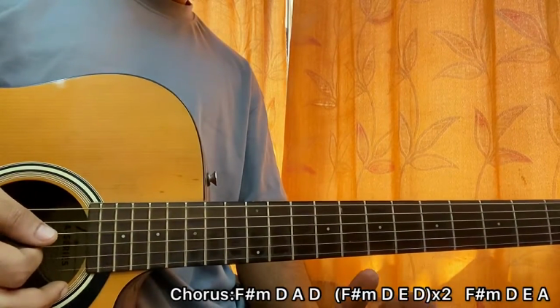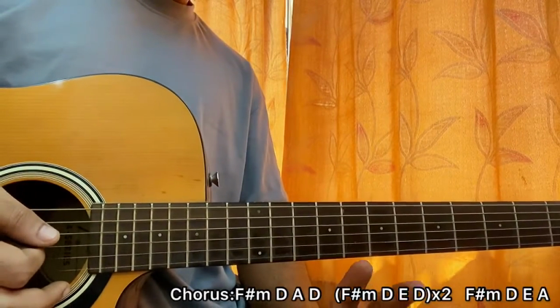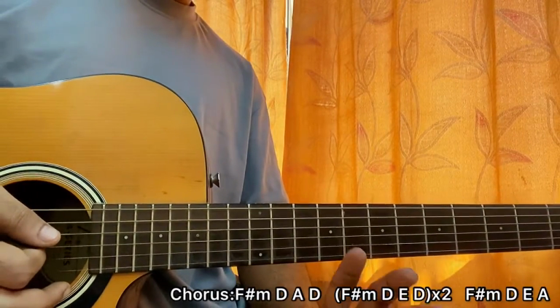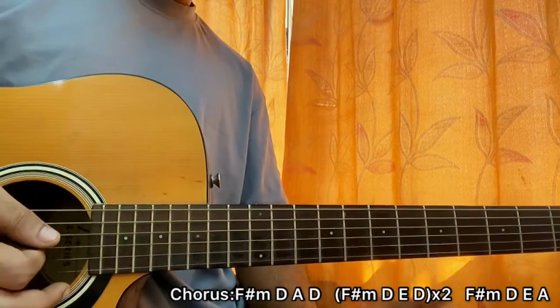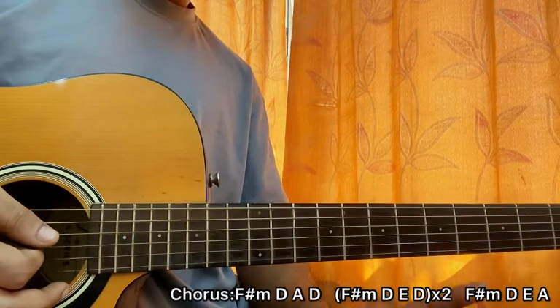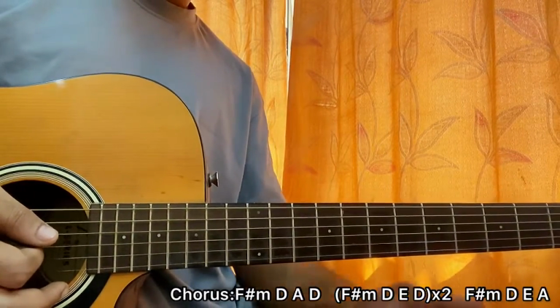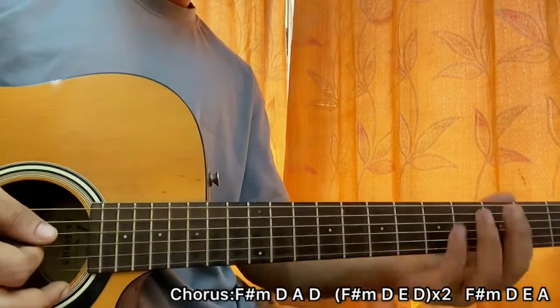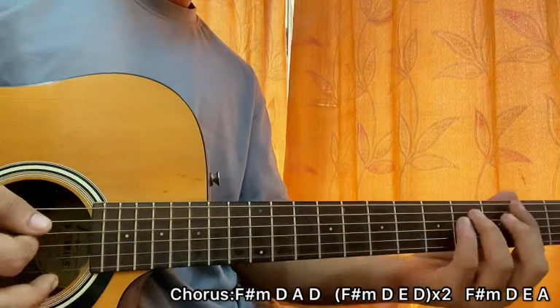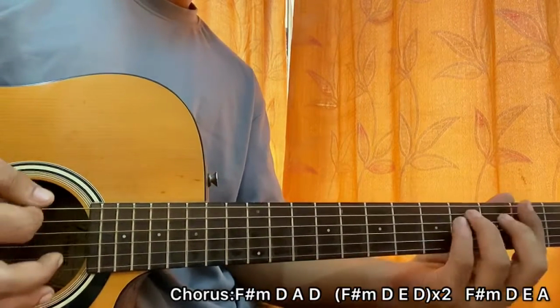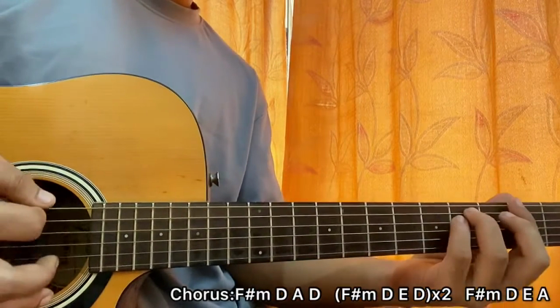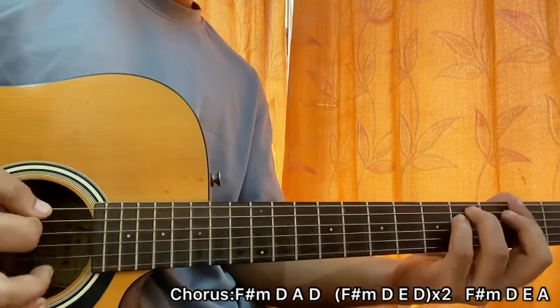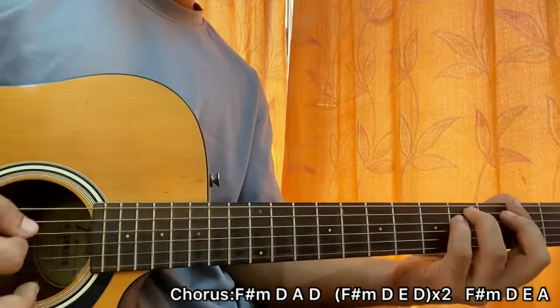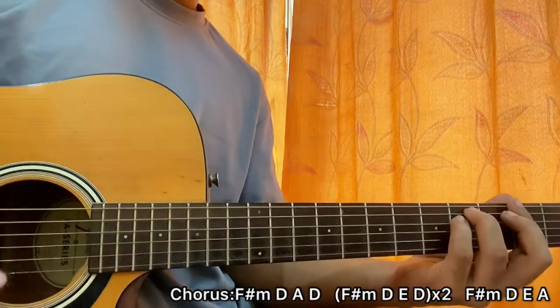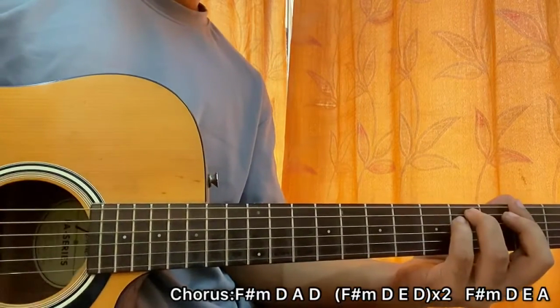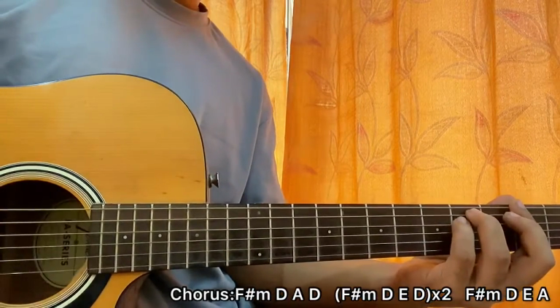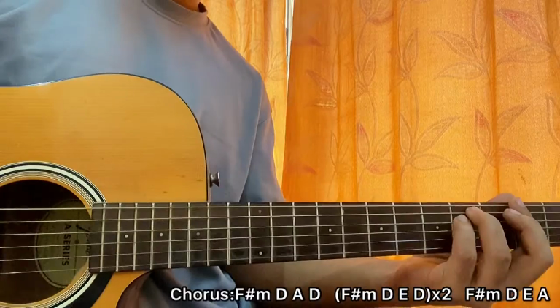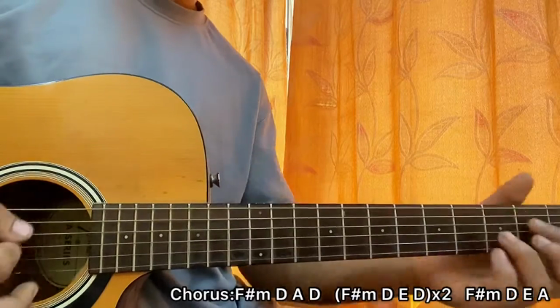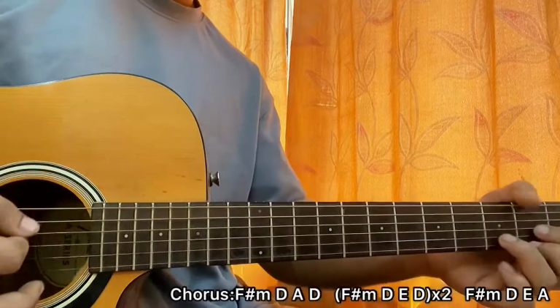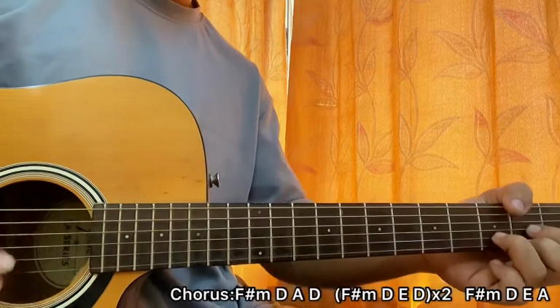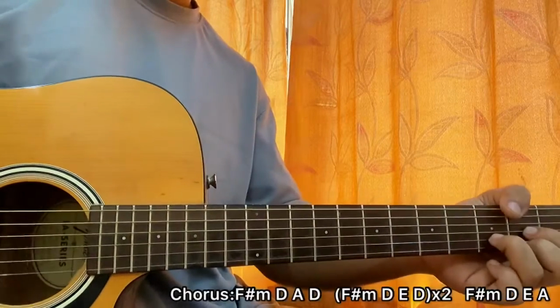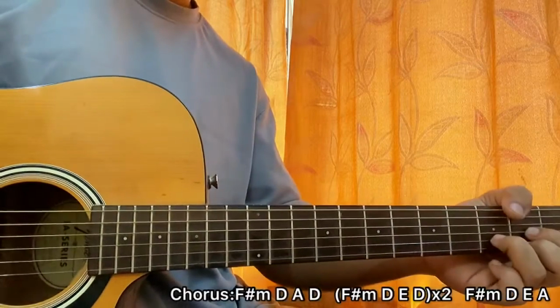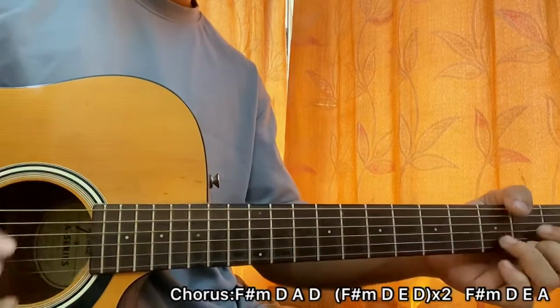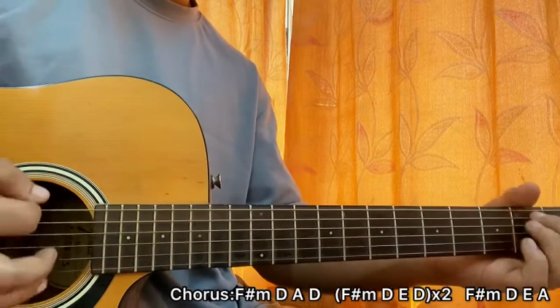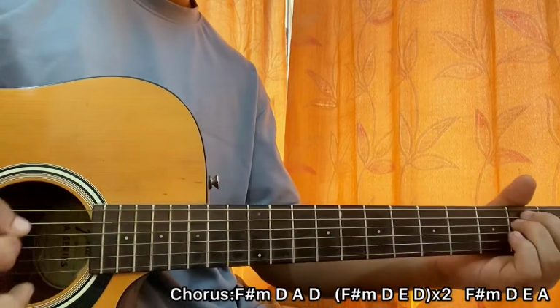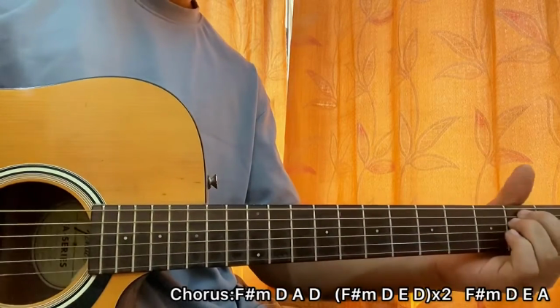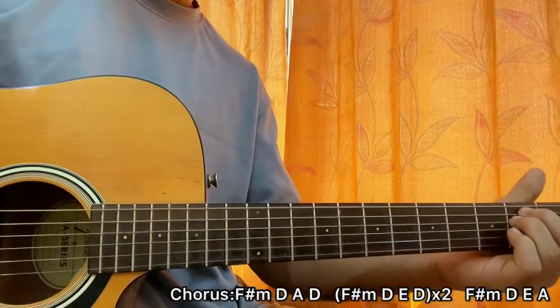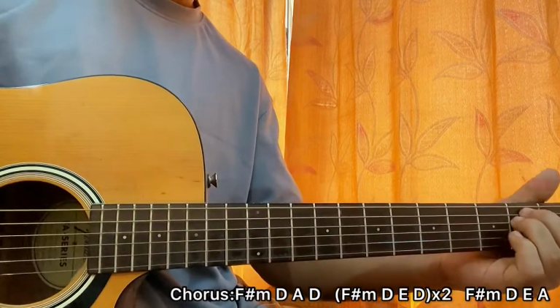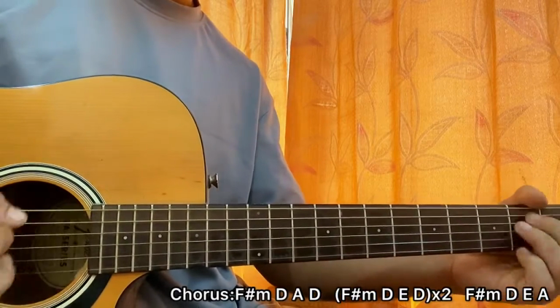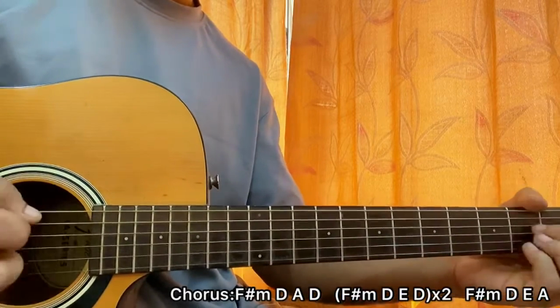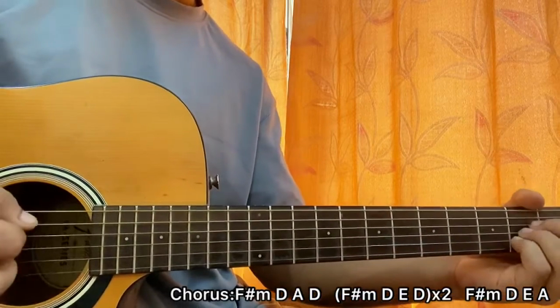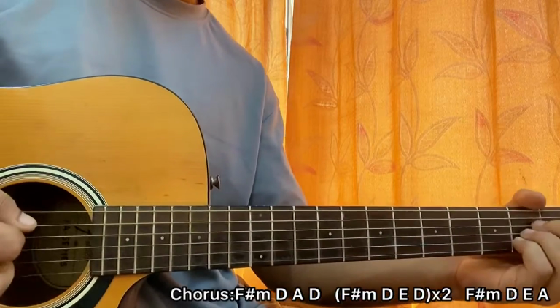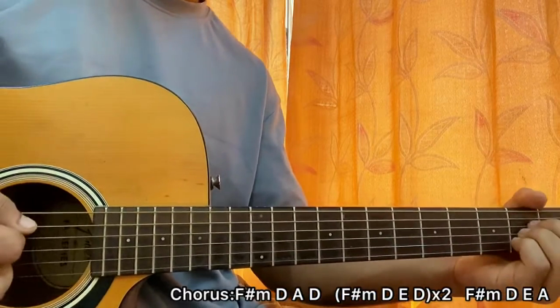But the fourth line goes to F sharp minor, D, E, and then it resolves to A instead of D.